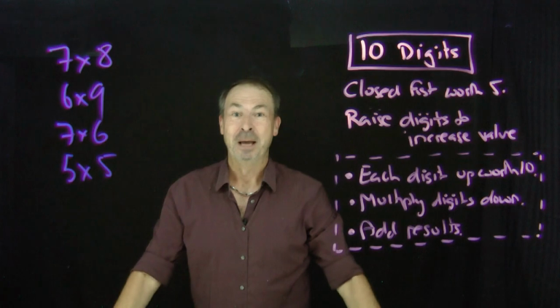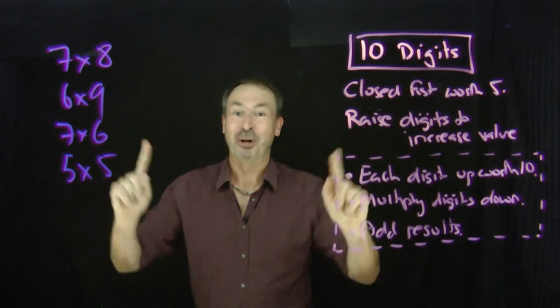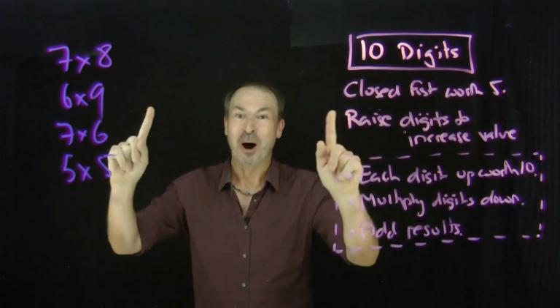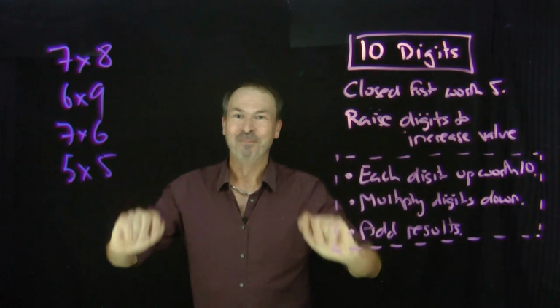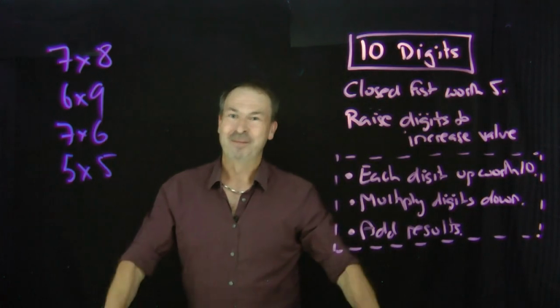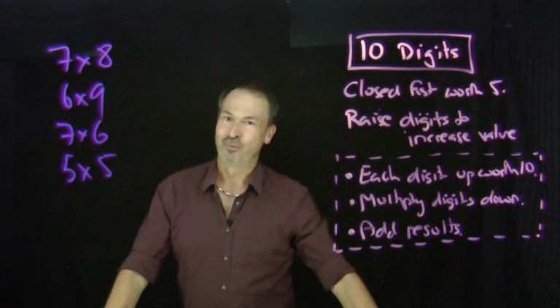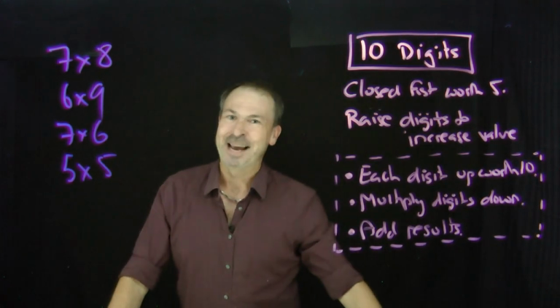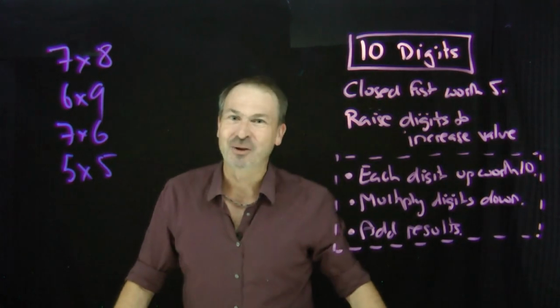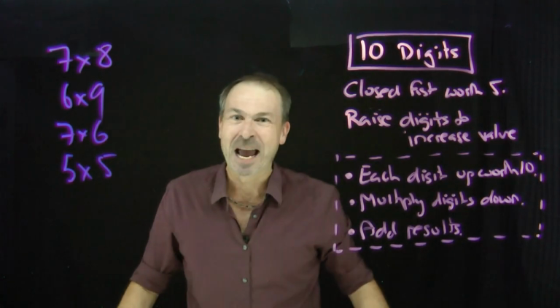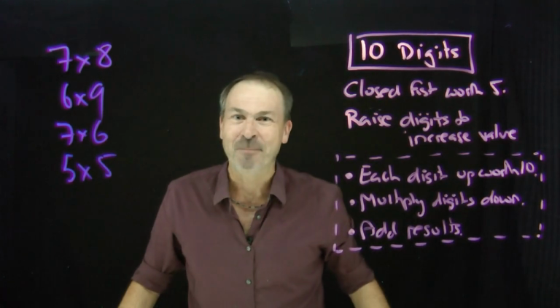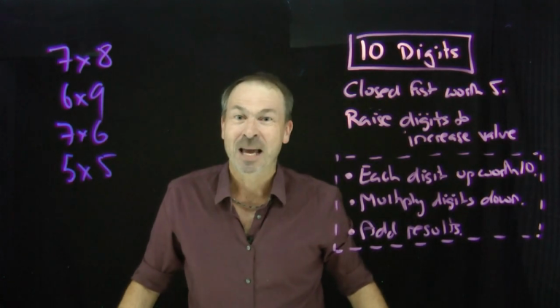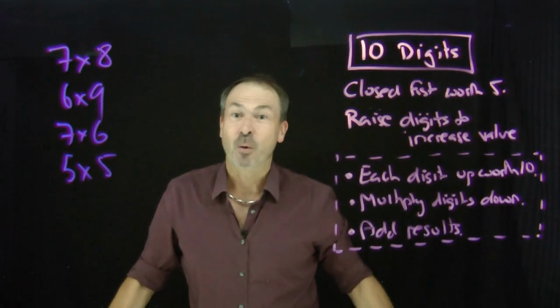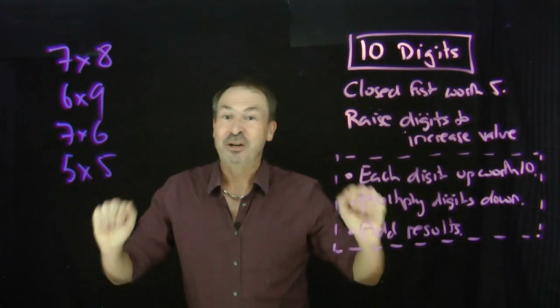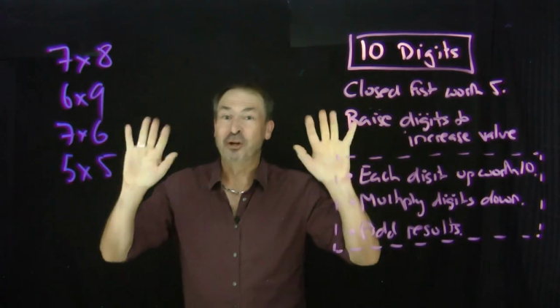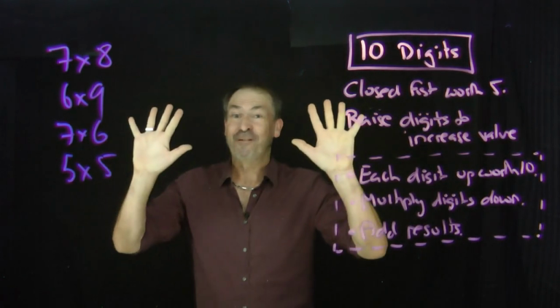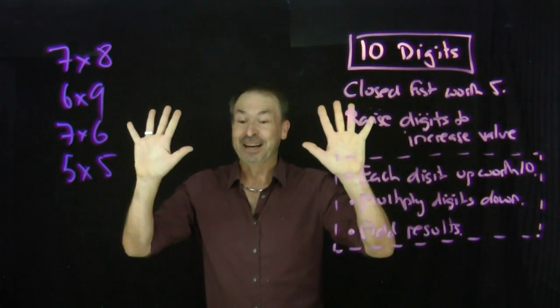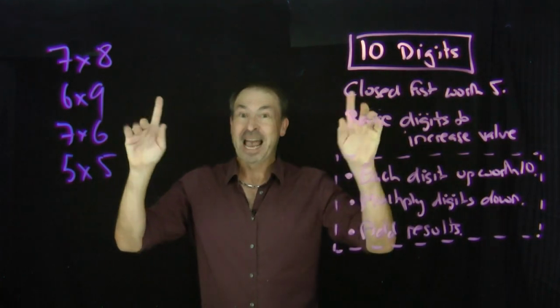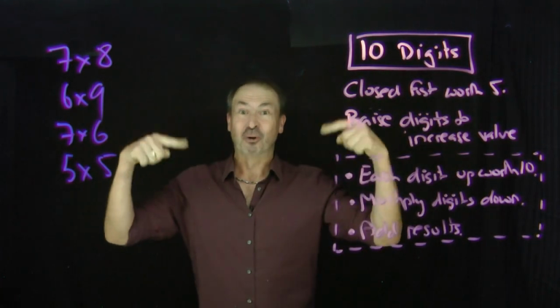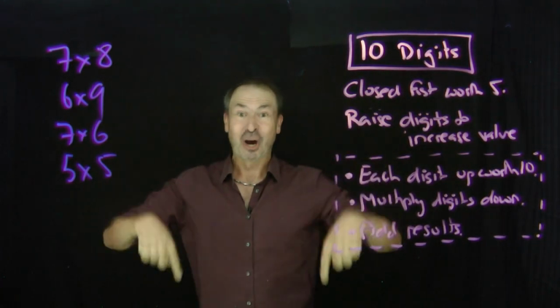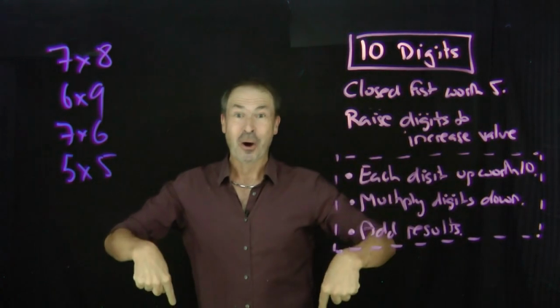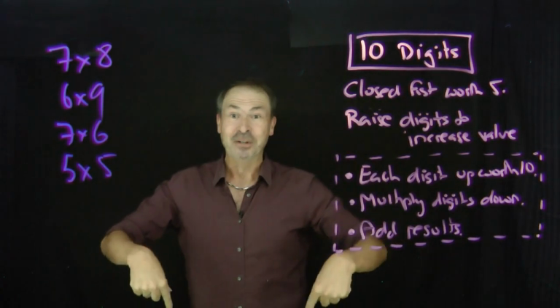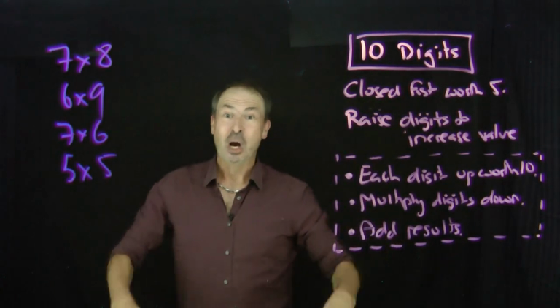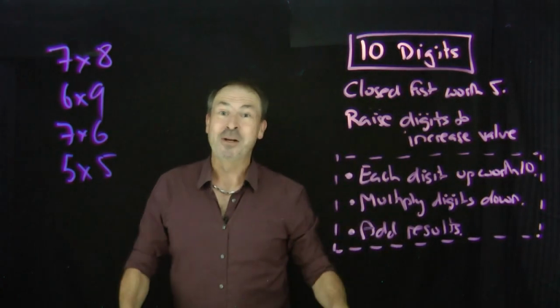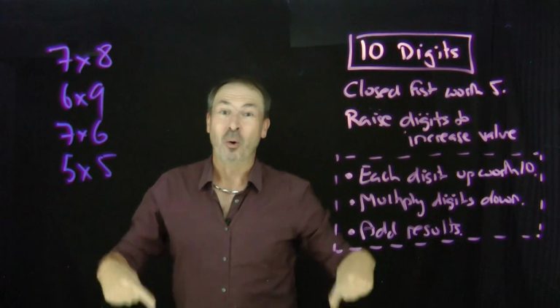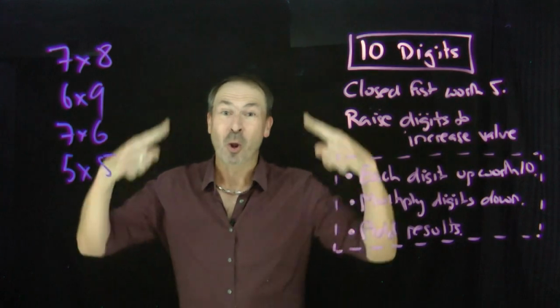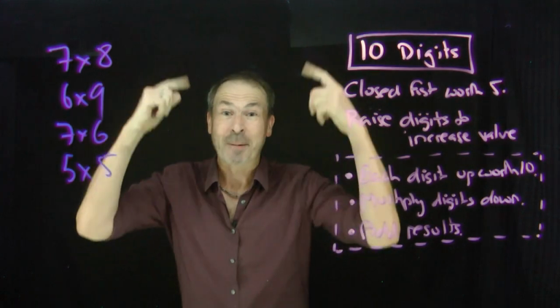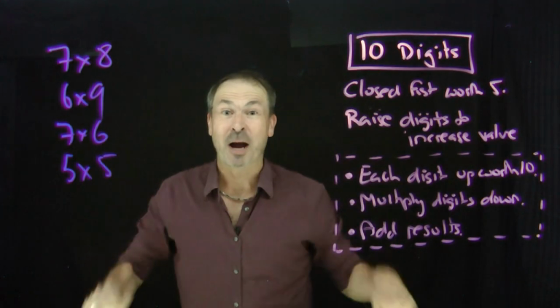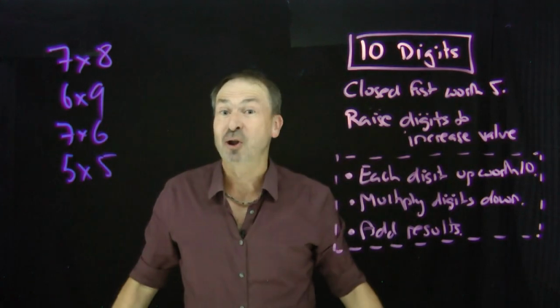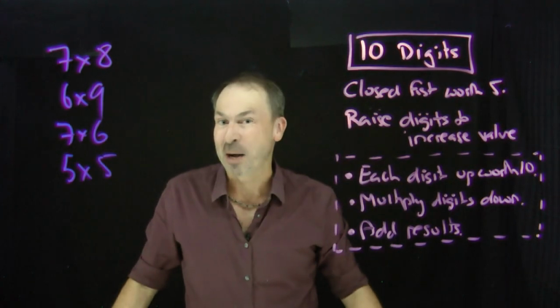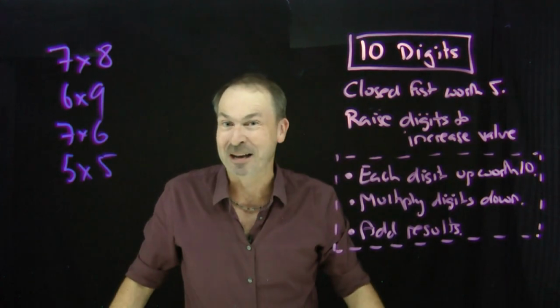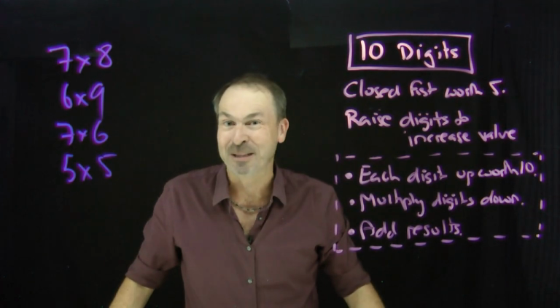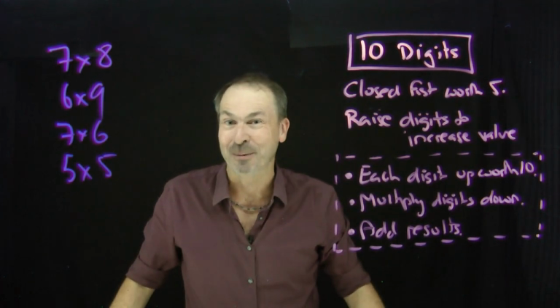But if you're really extra game — if you're willing to use your fingers and your toes — we can go all the way up to our twenty times tables.